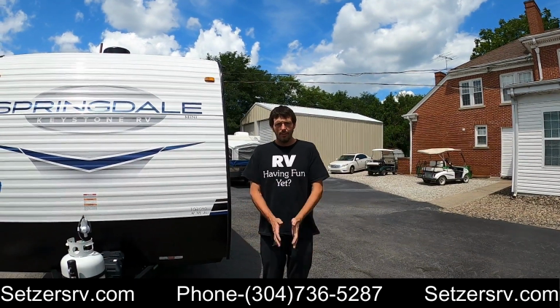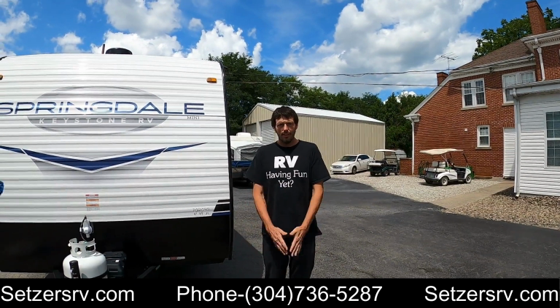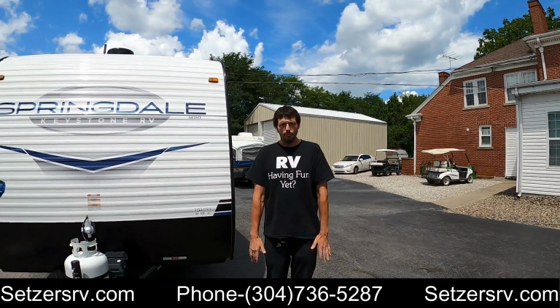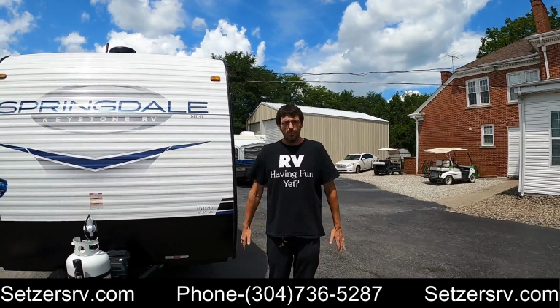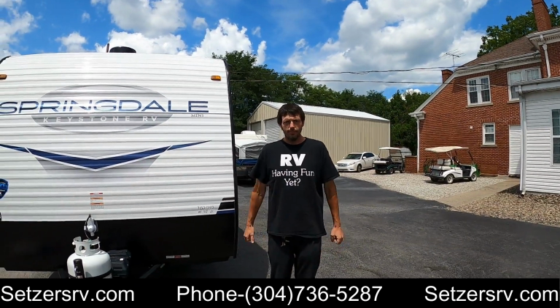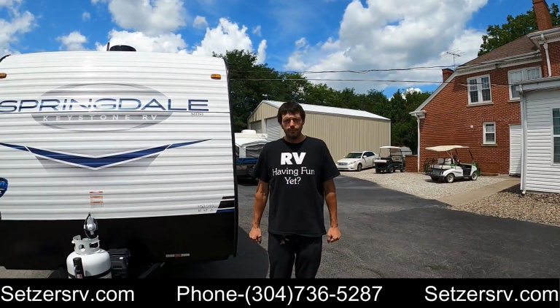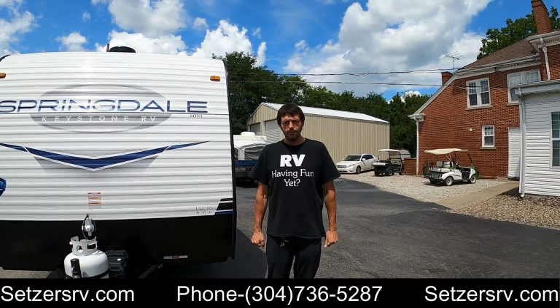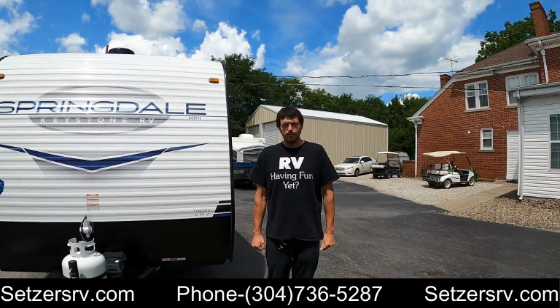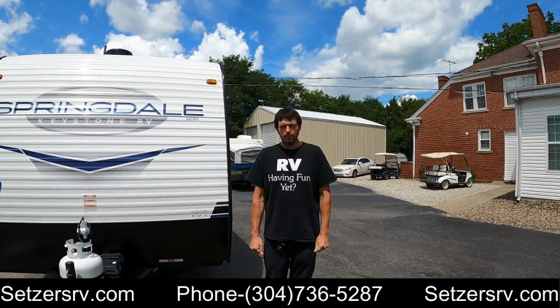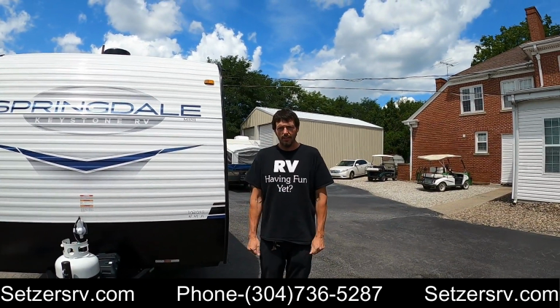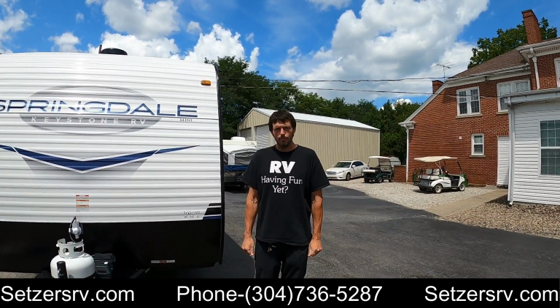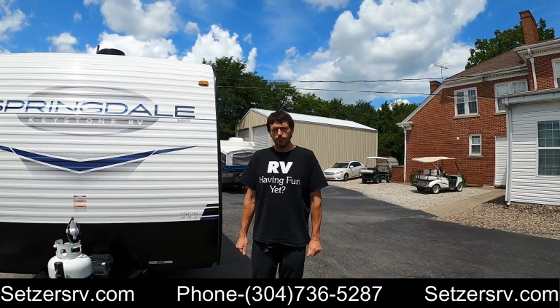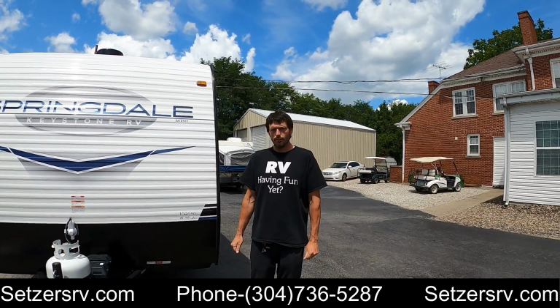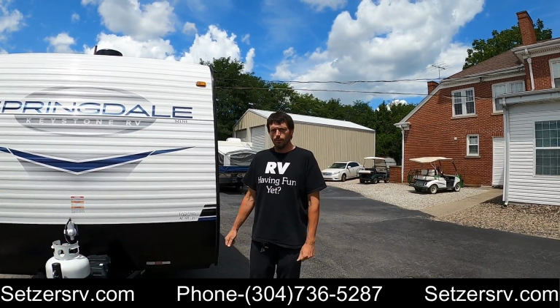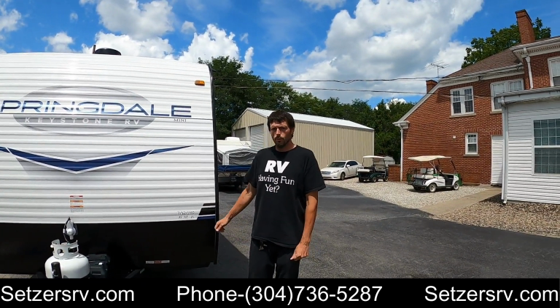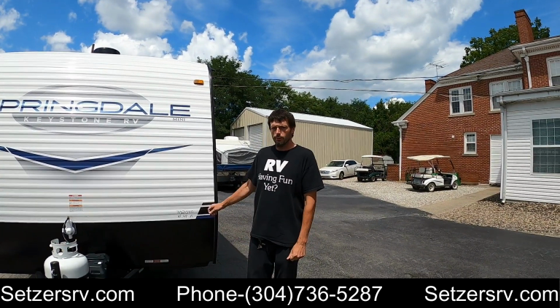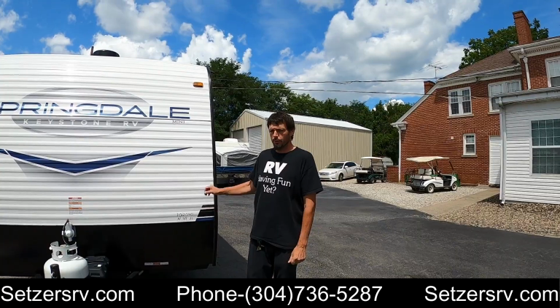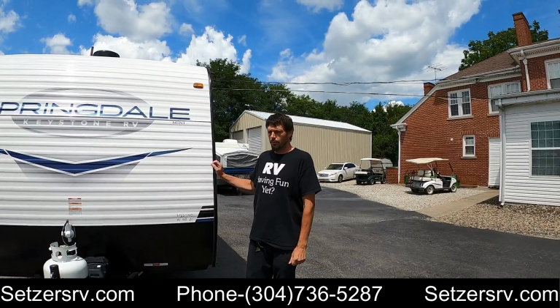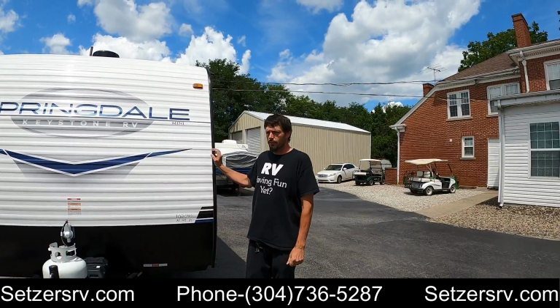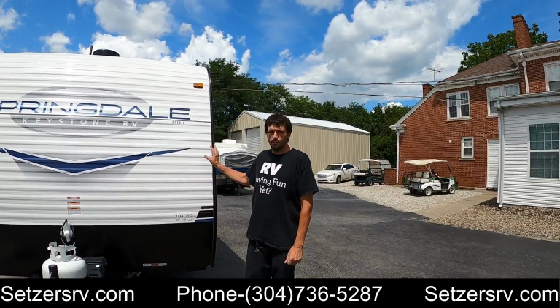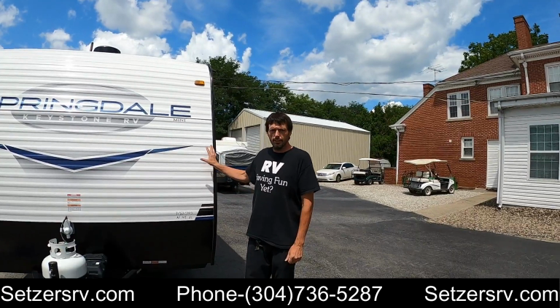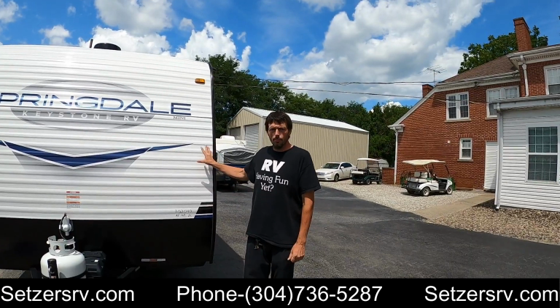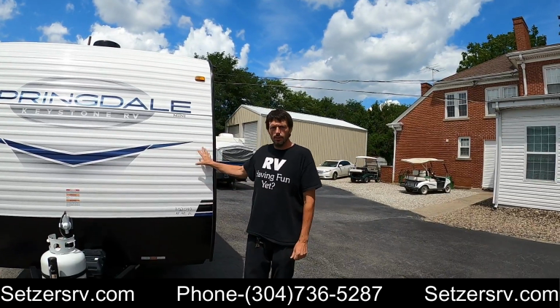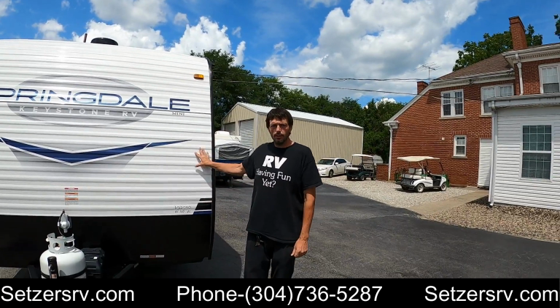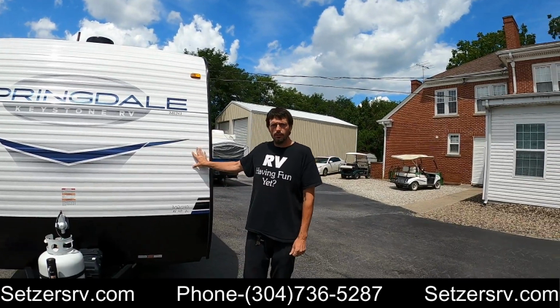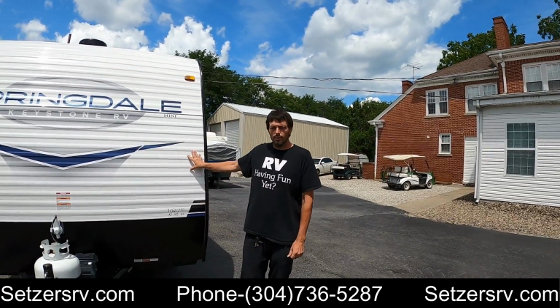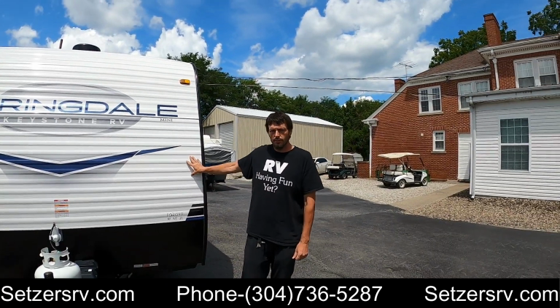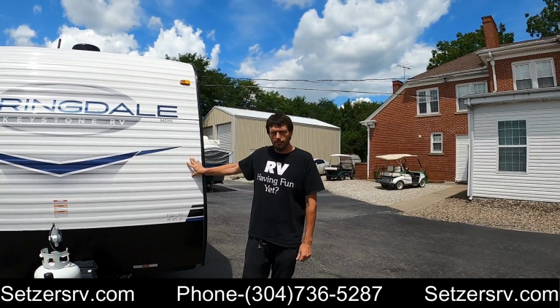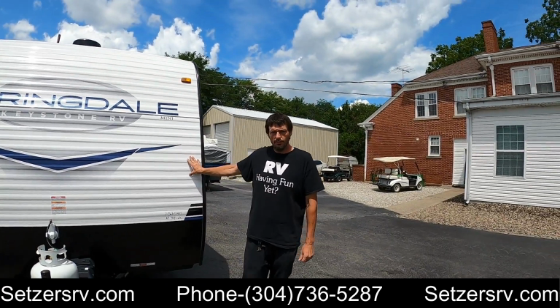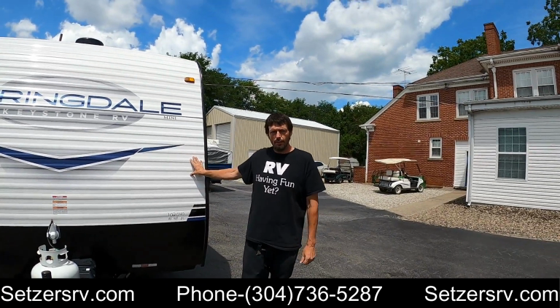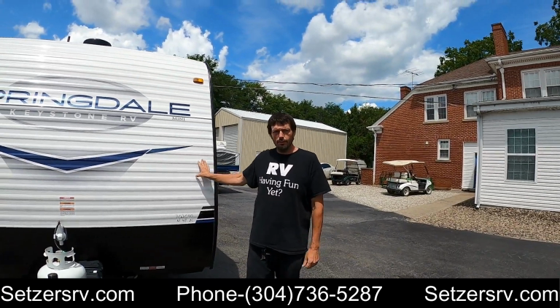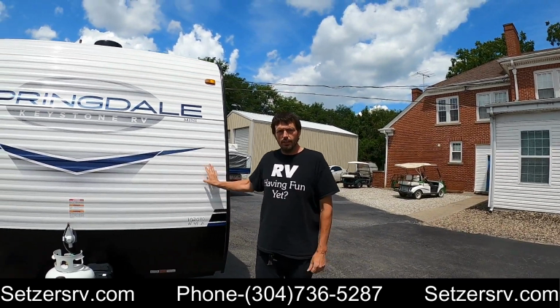Hi, I'm Brian with Sensors. Today I'm going to show you a 2023 Springdale Mini 1750 RD.